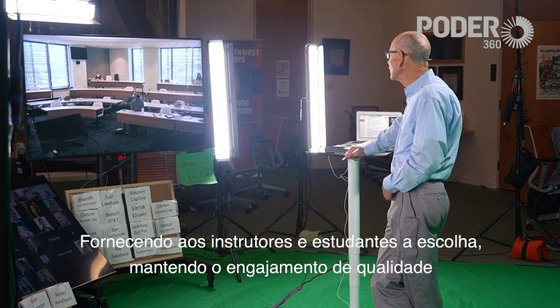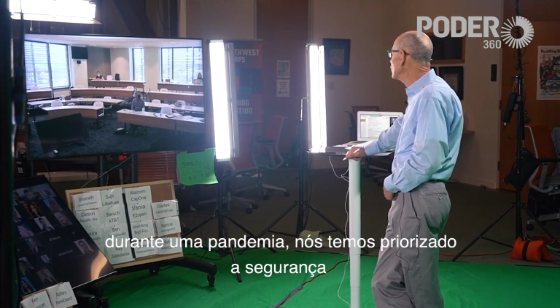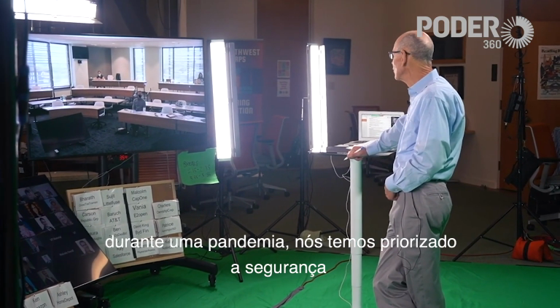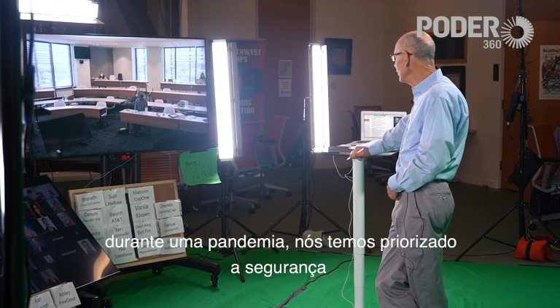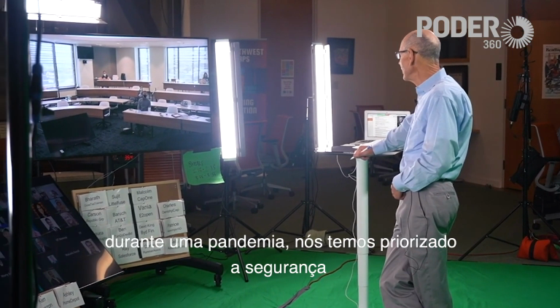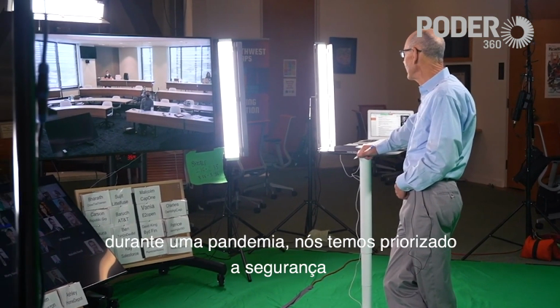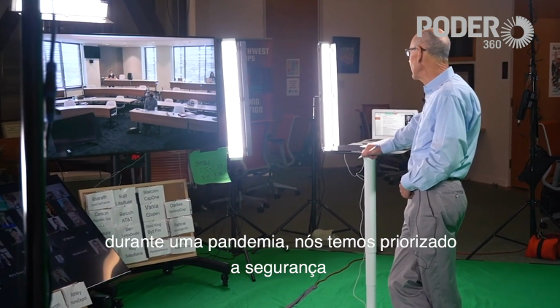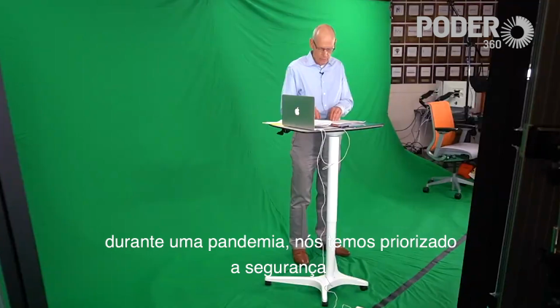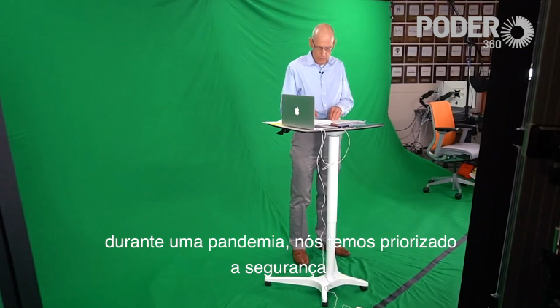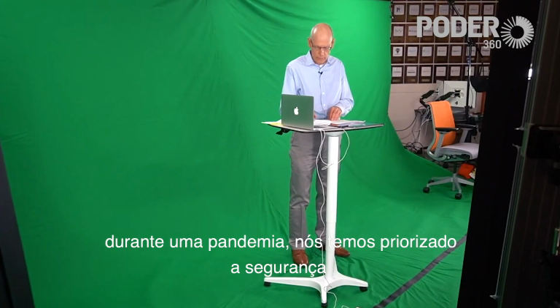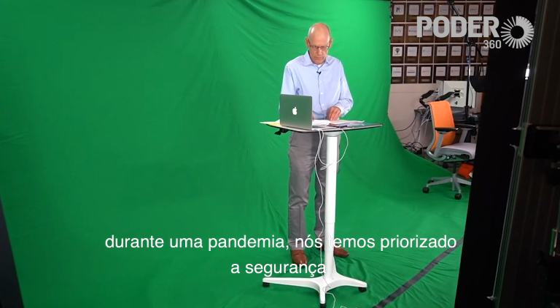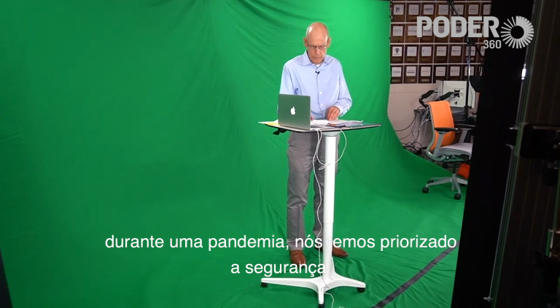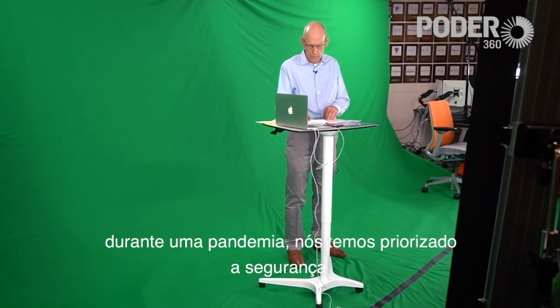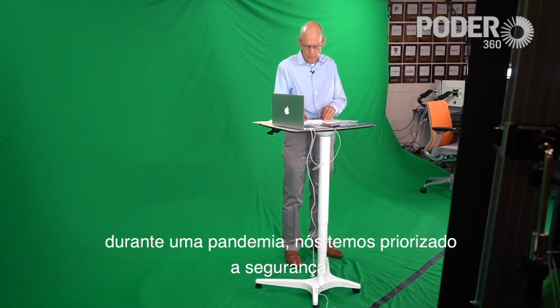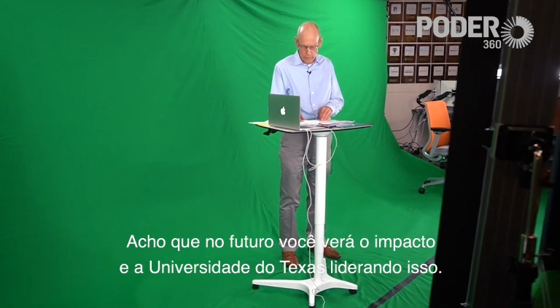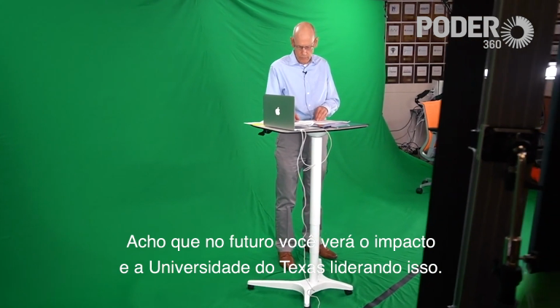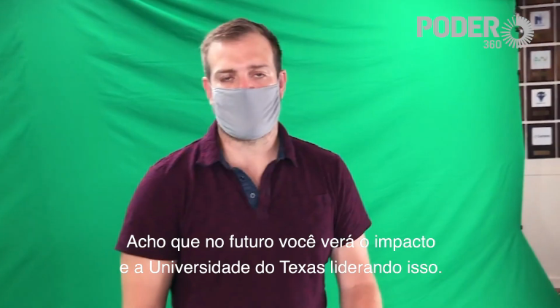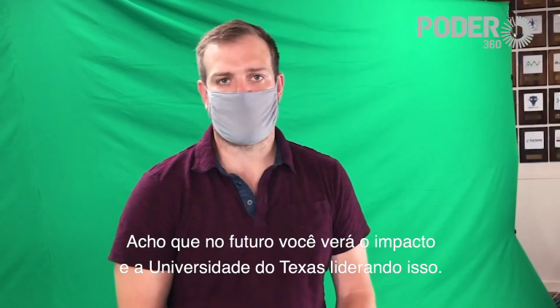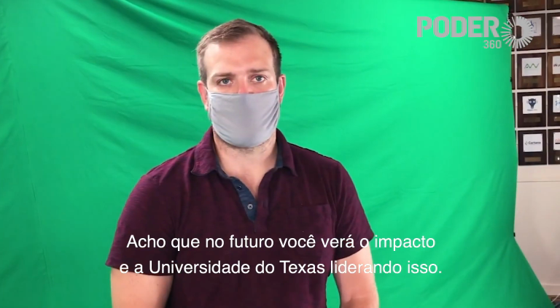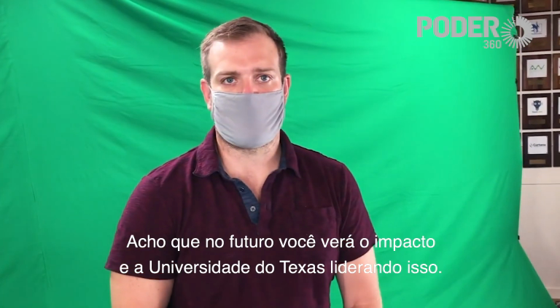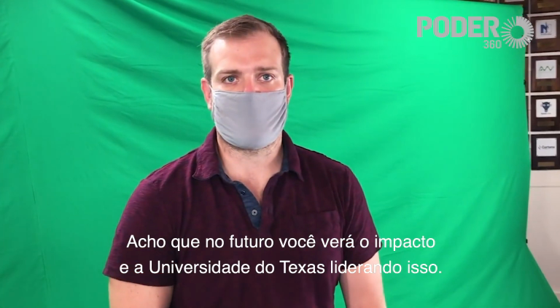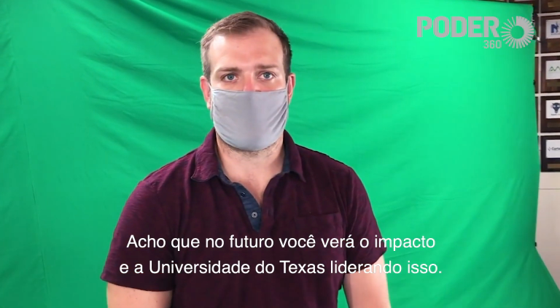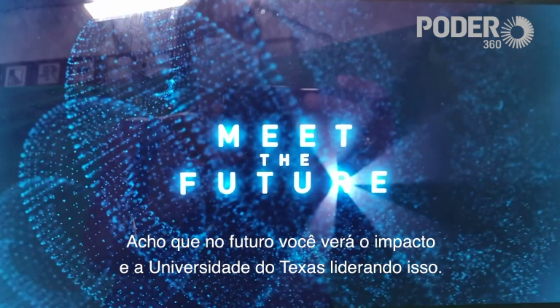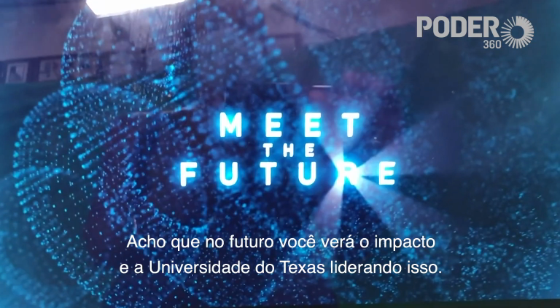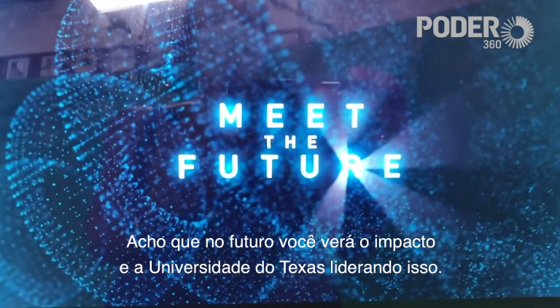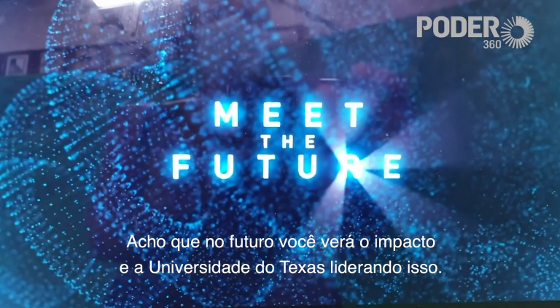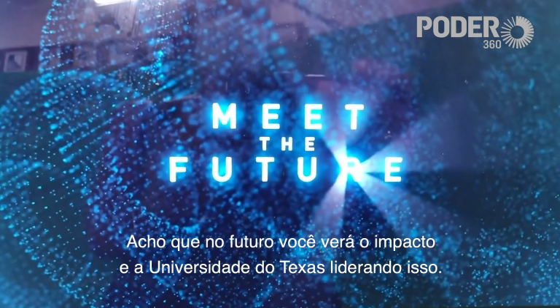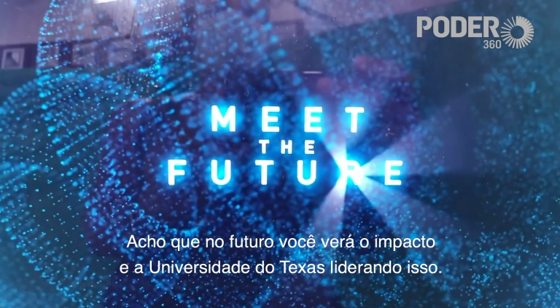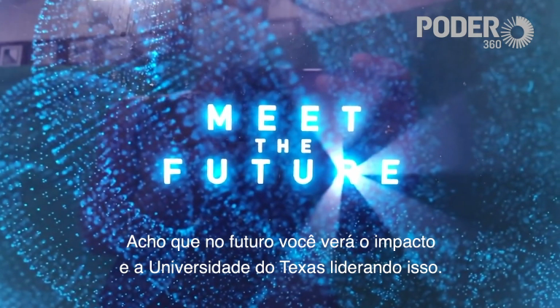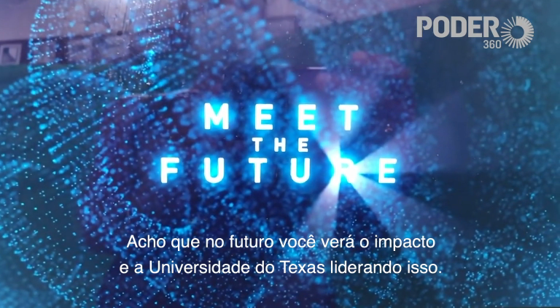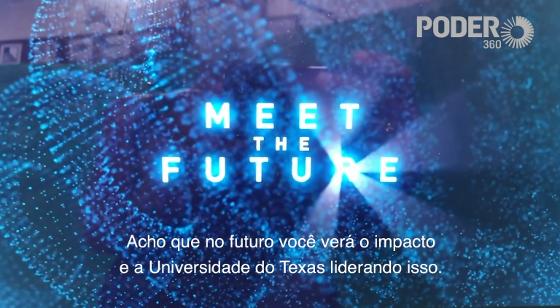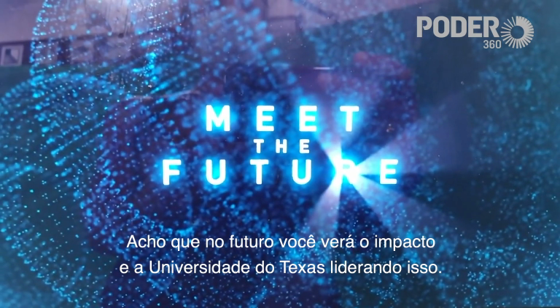During a national pandemic, we've prioritized safety. I think in the future you're going to see the impact of that and the University of Texas leading that.